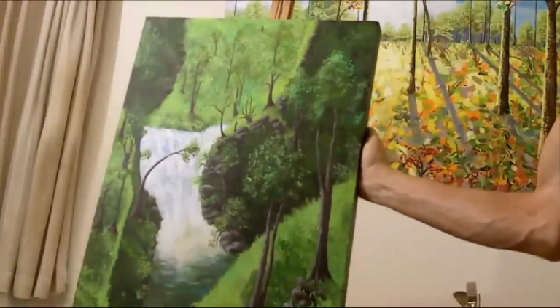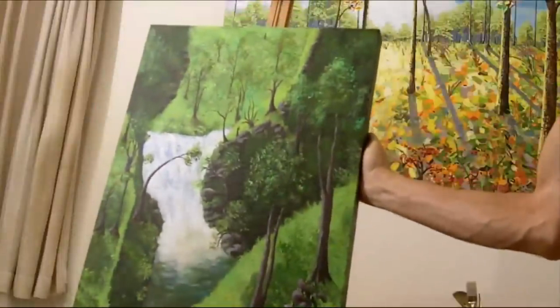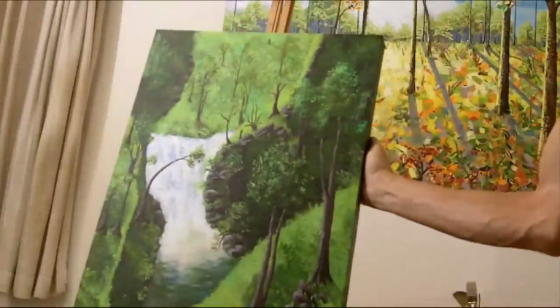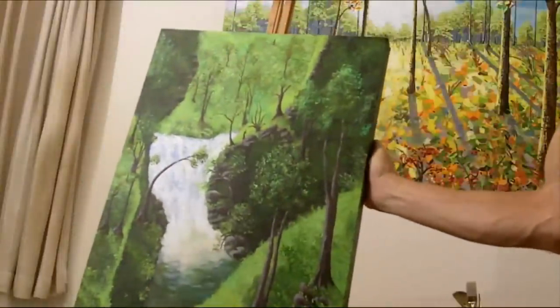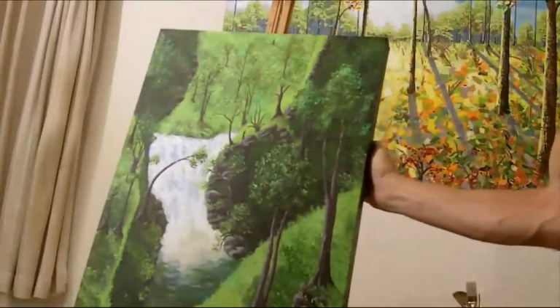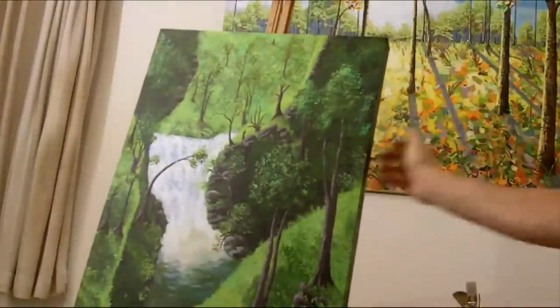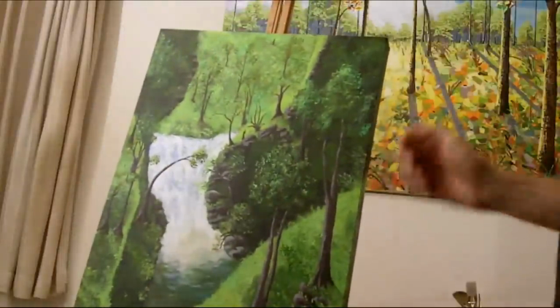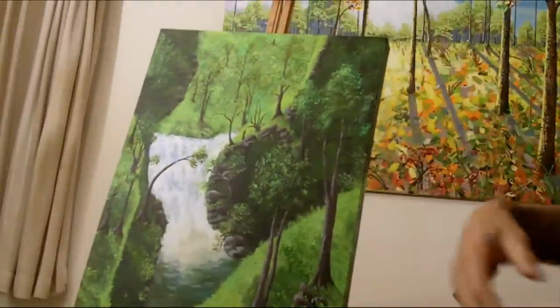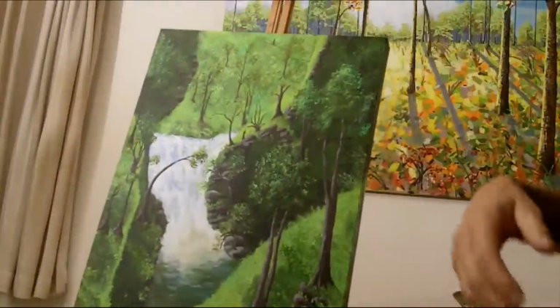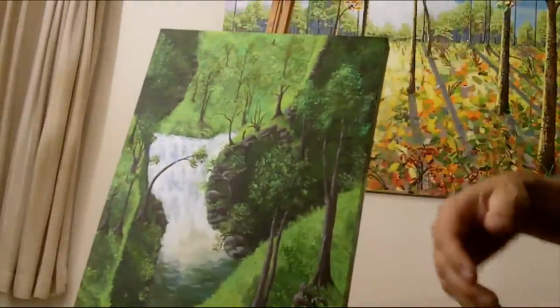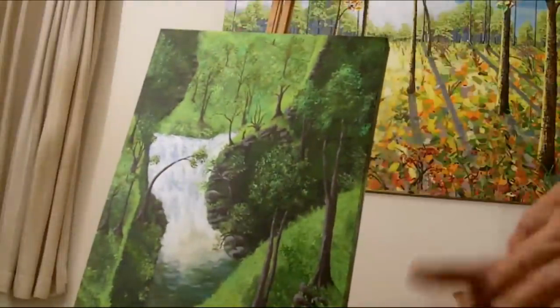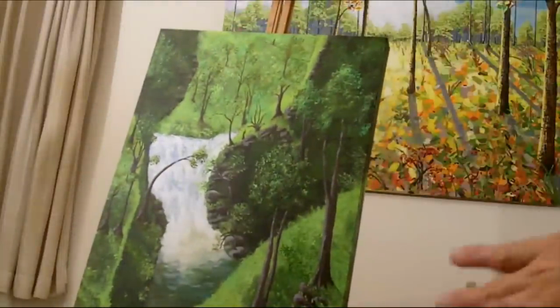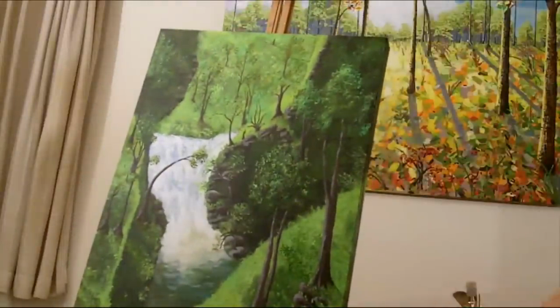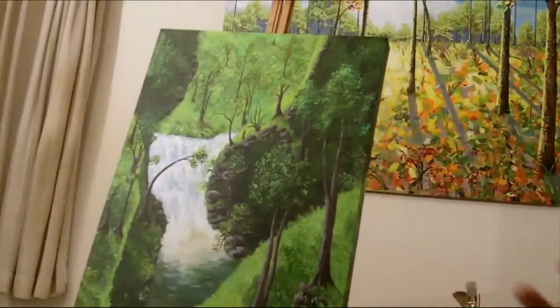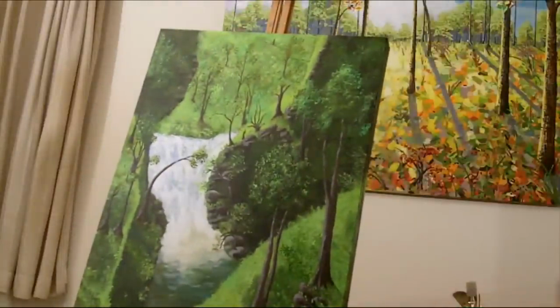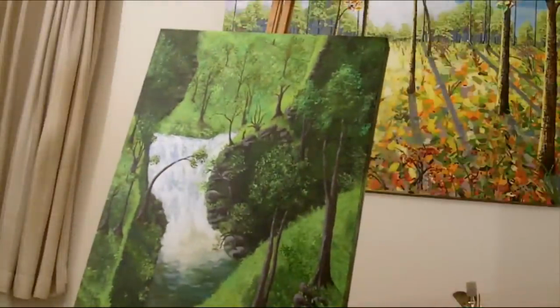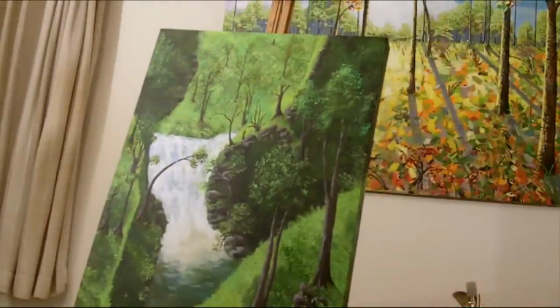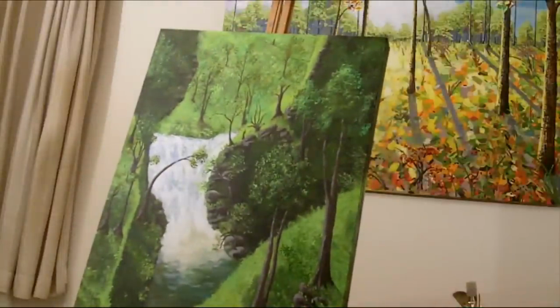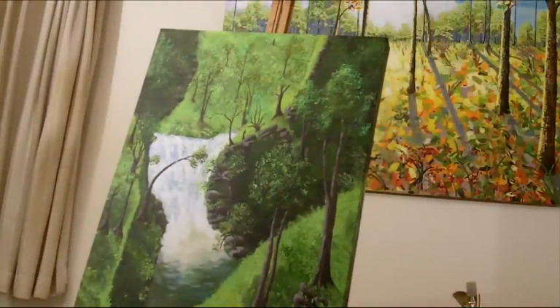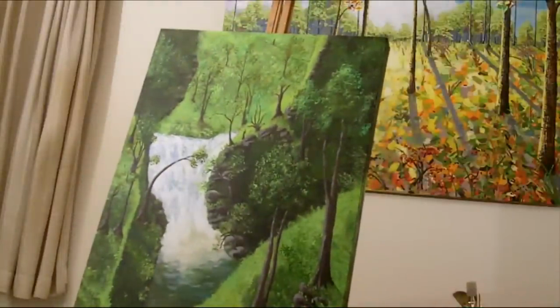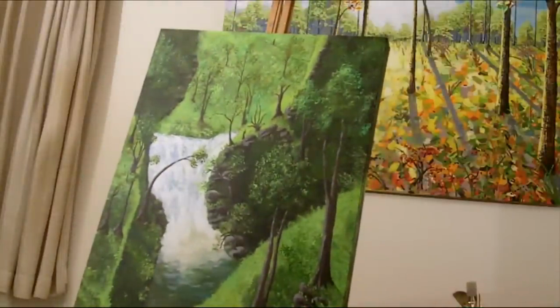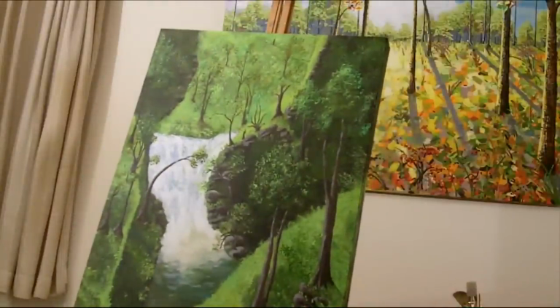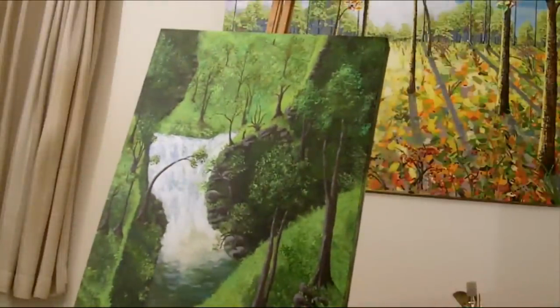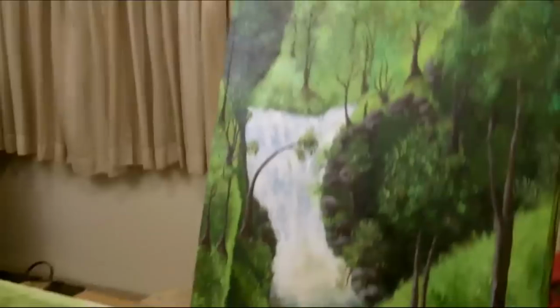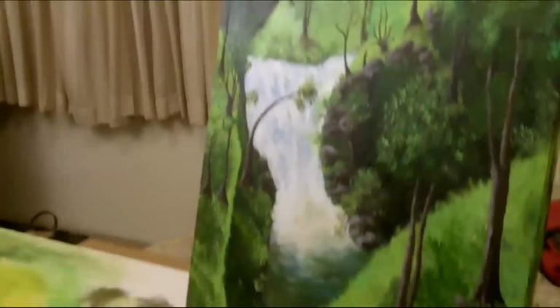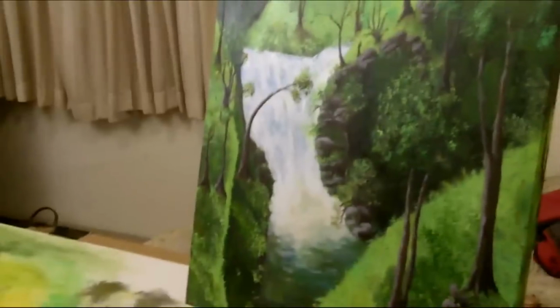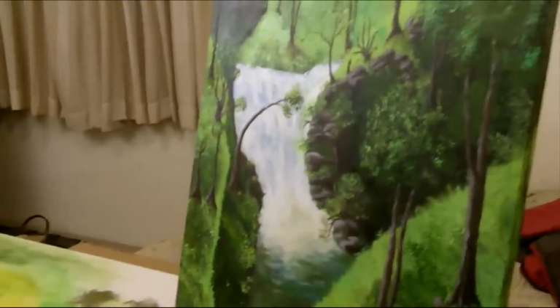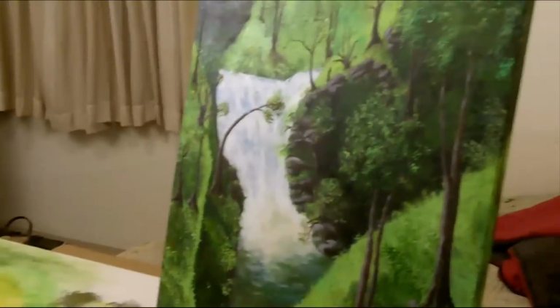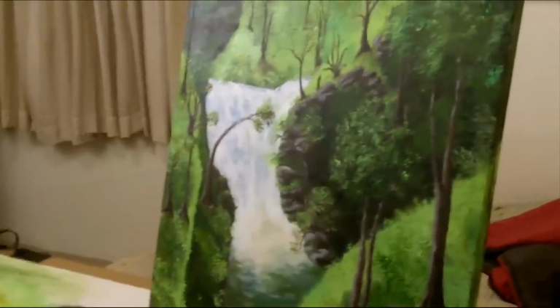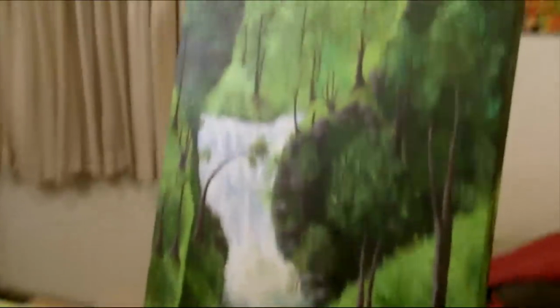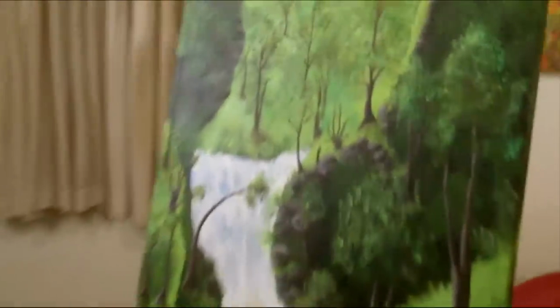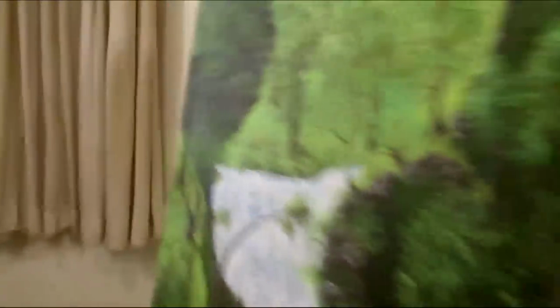There it is. This is the kind of painting where you'll probably need to have it in a very bright room.